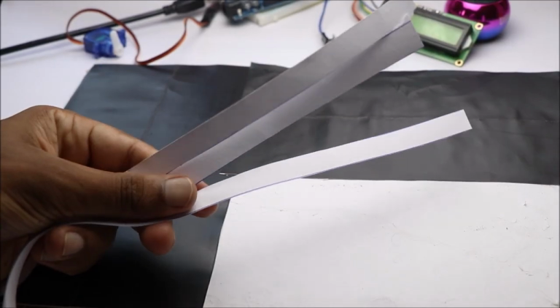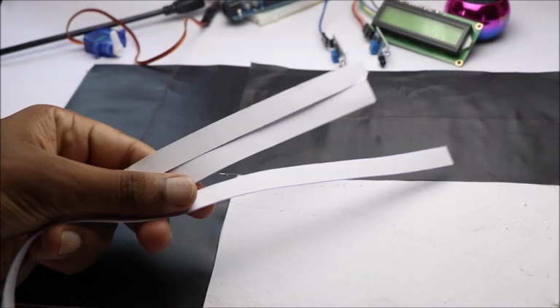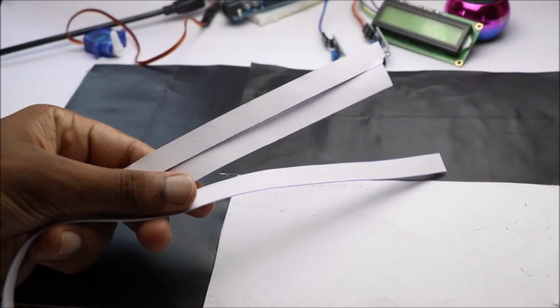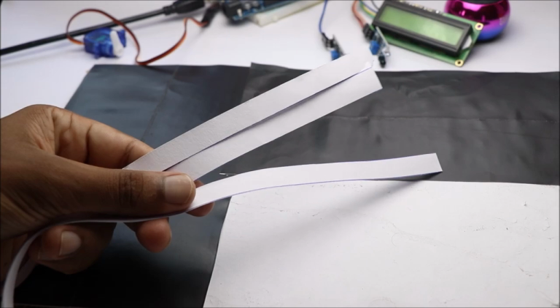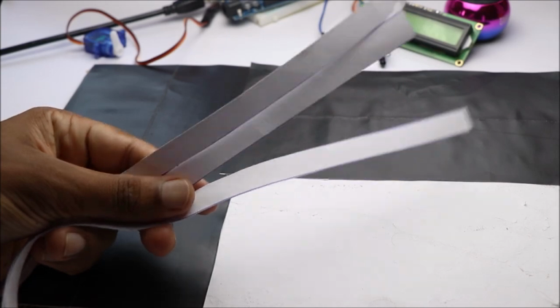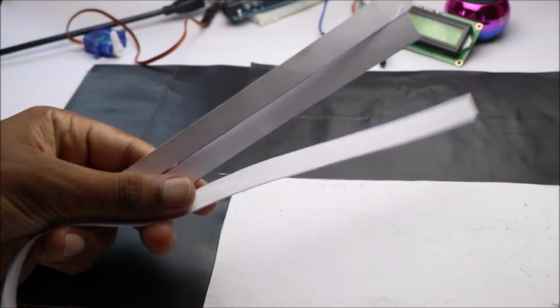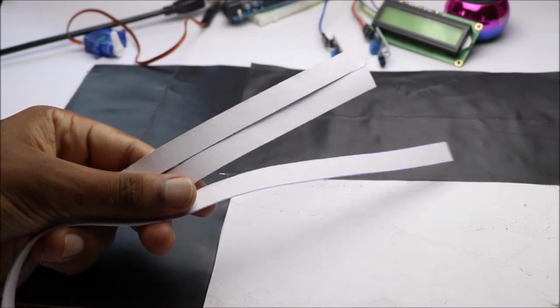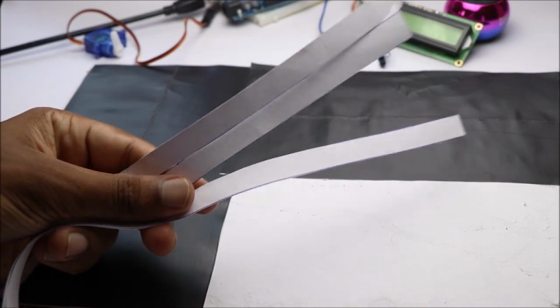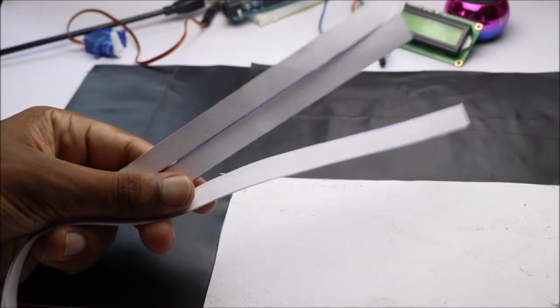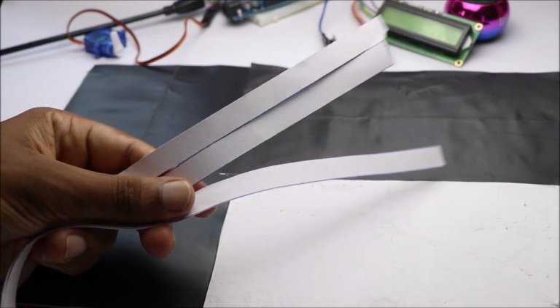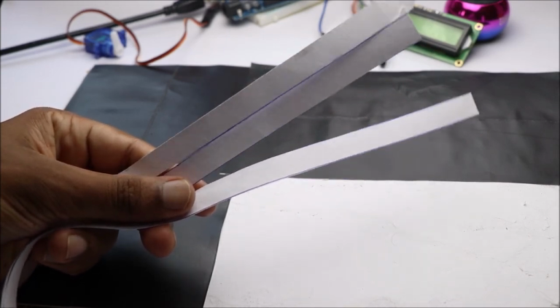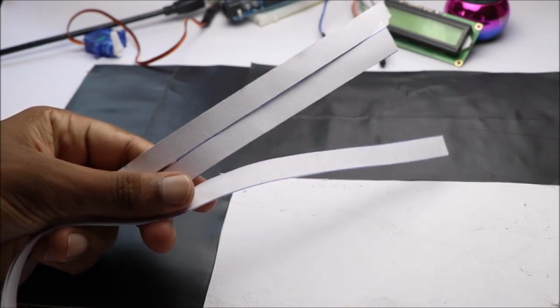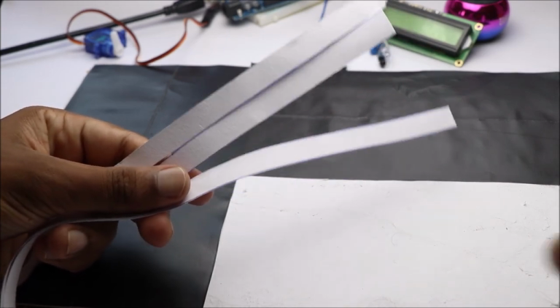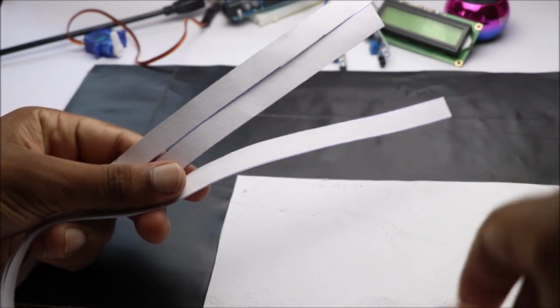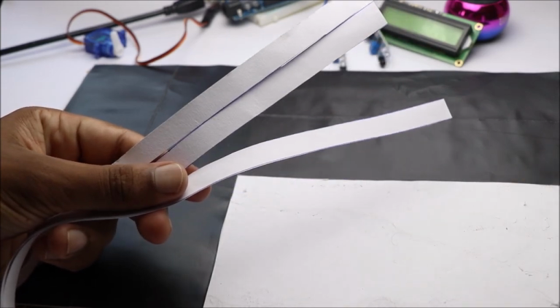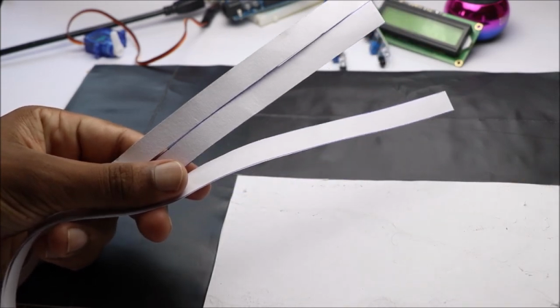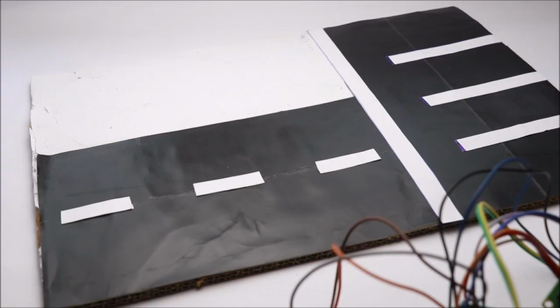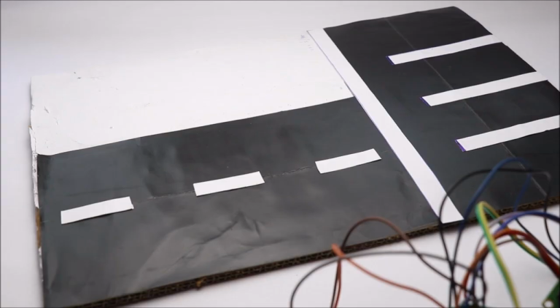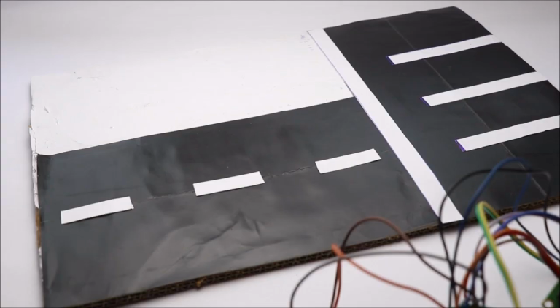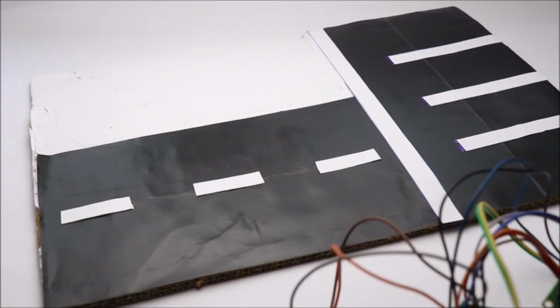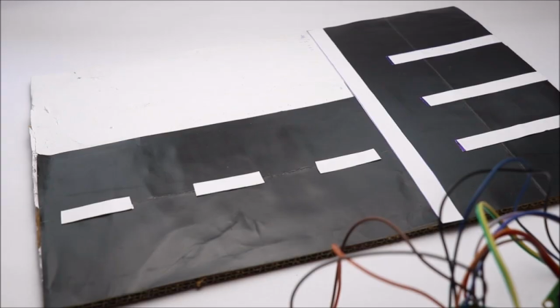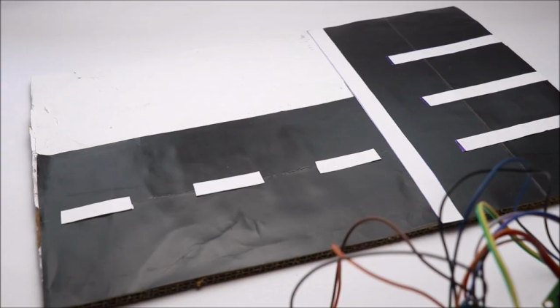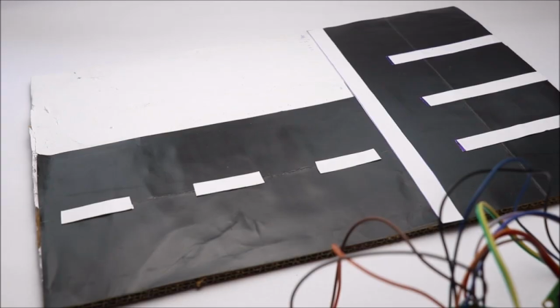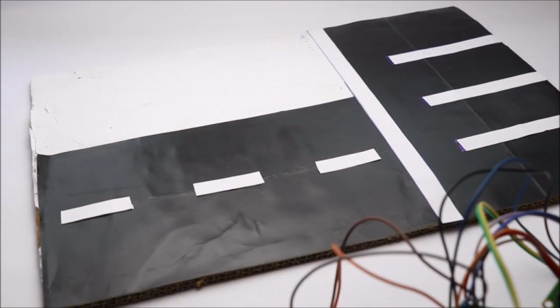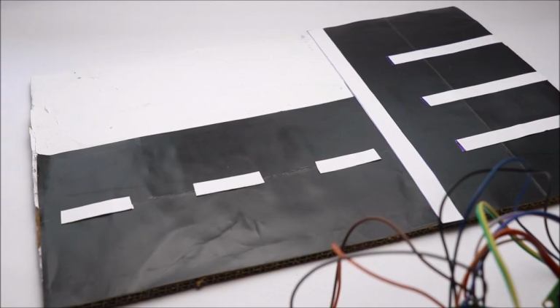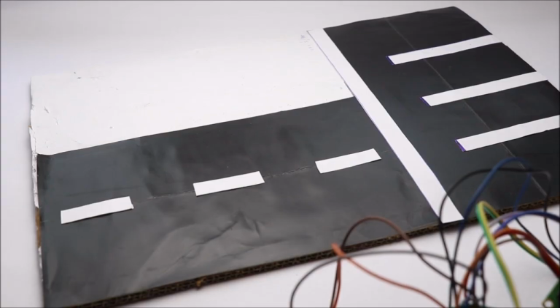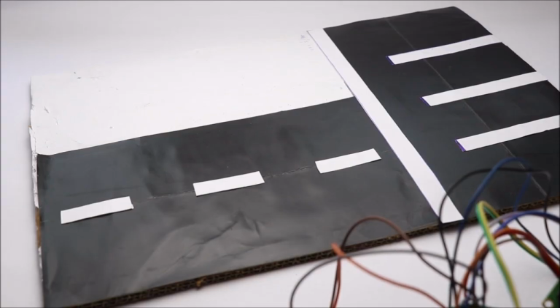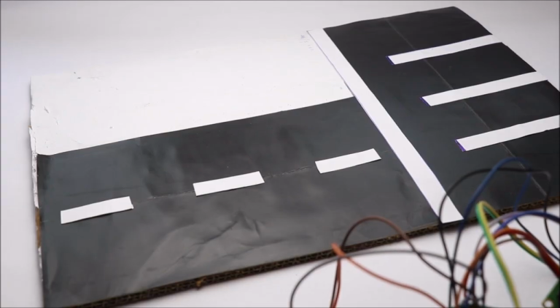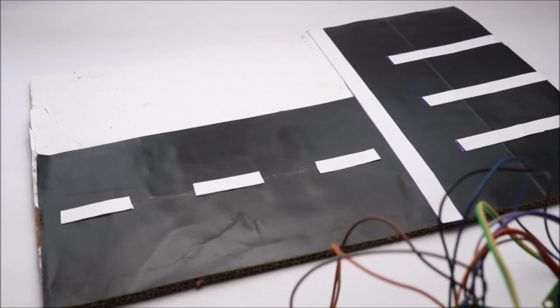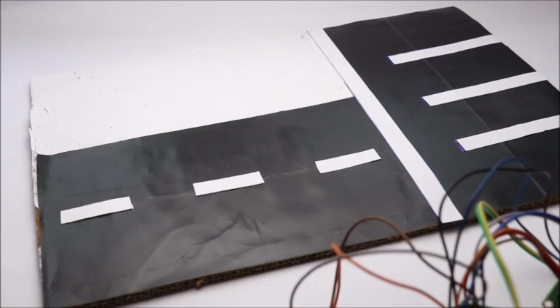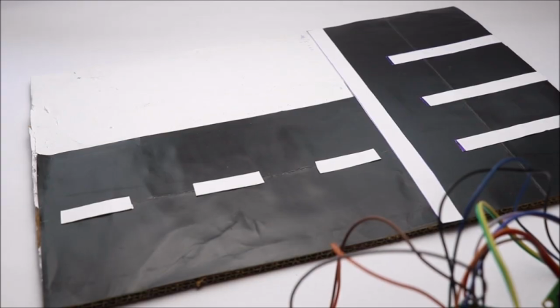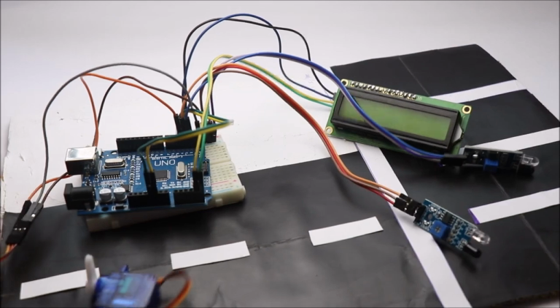I put this all together on a piece of cardboard that looks very much like a parking area.